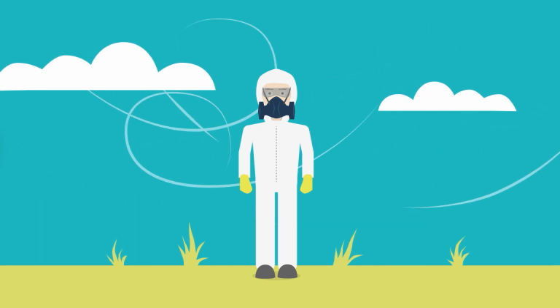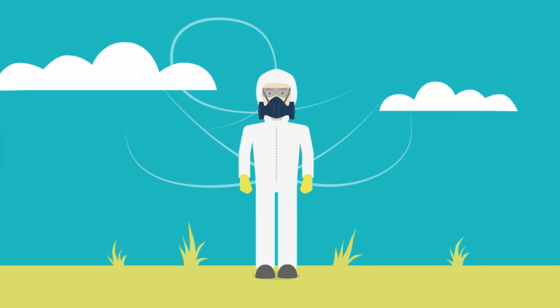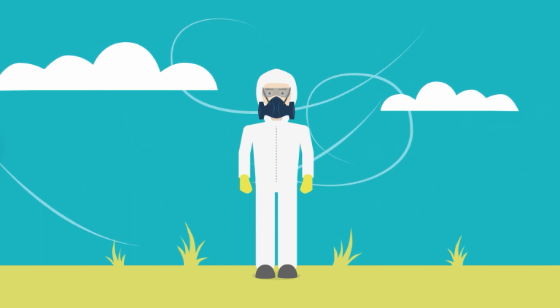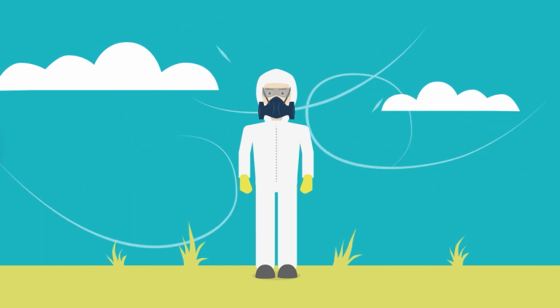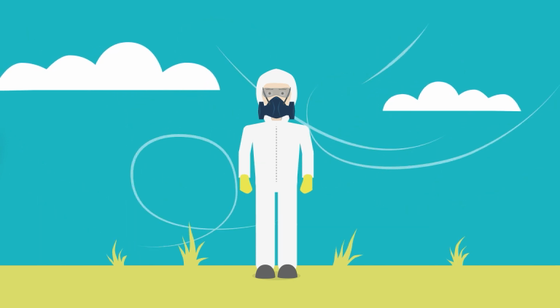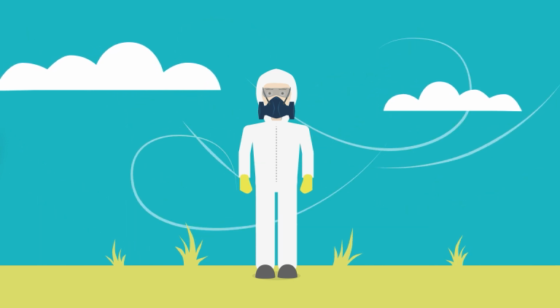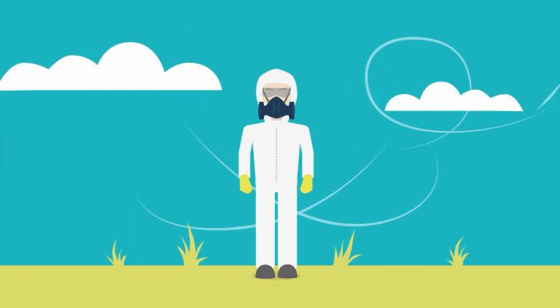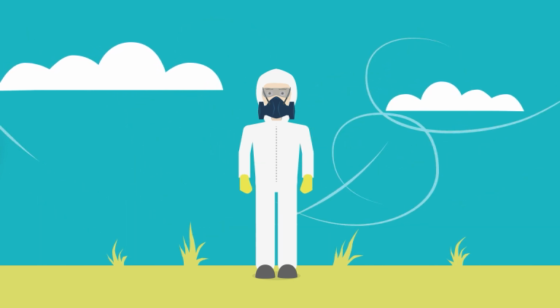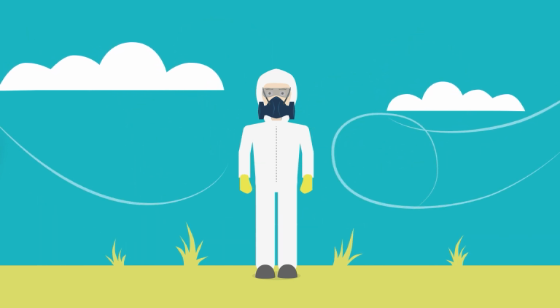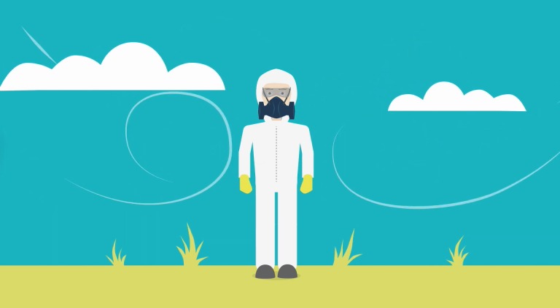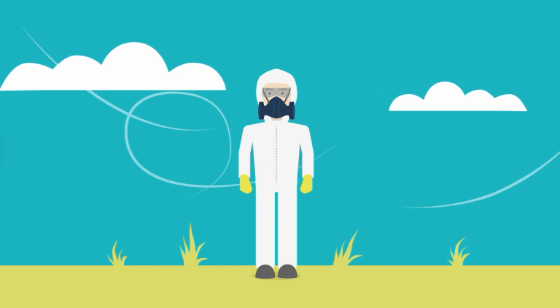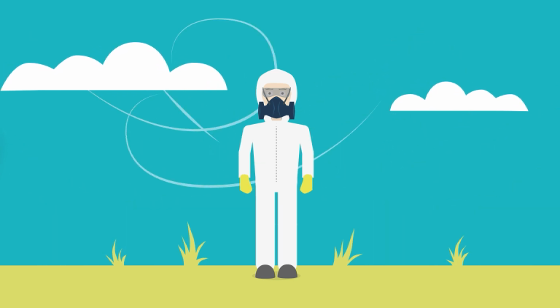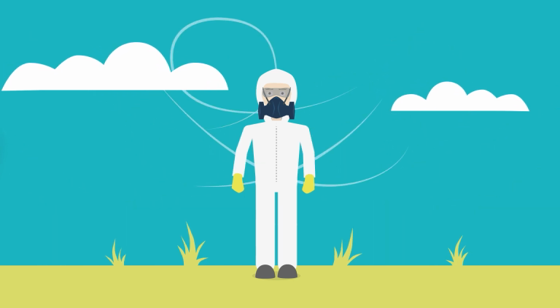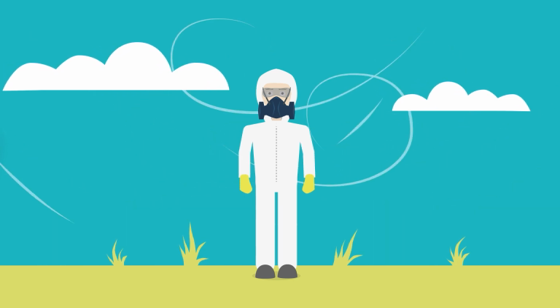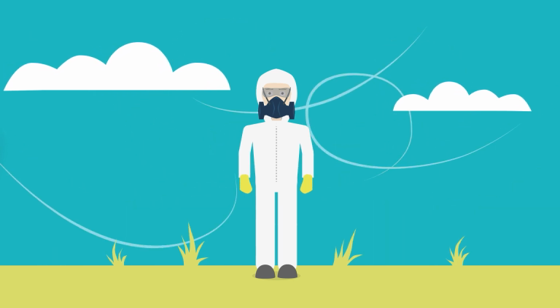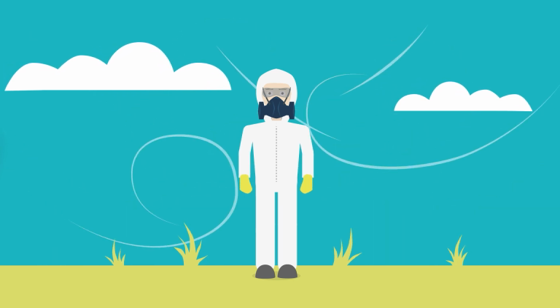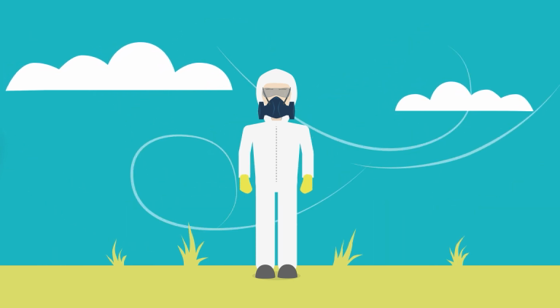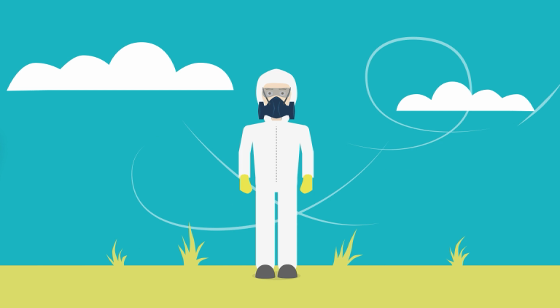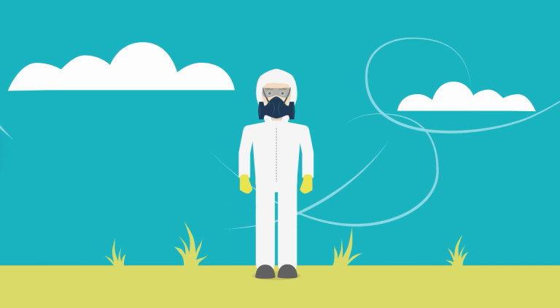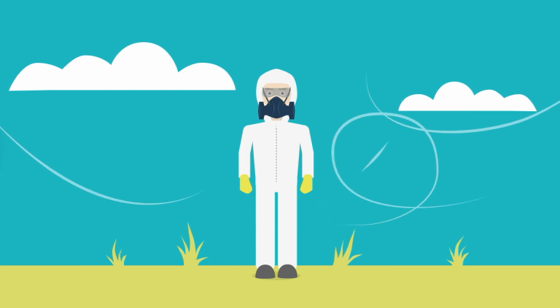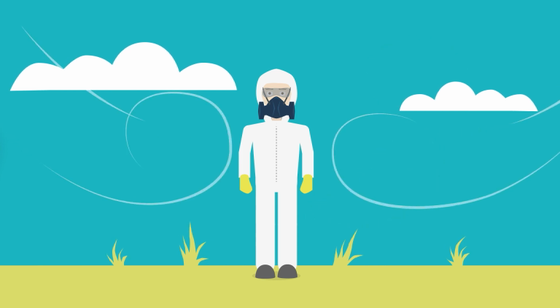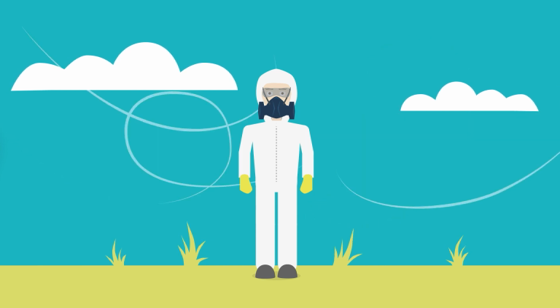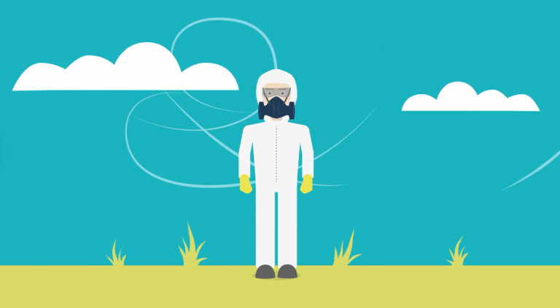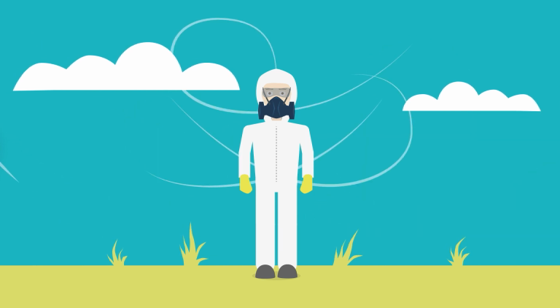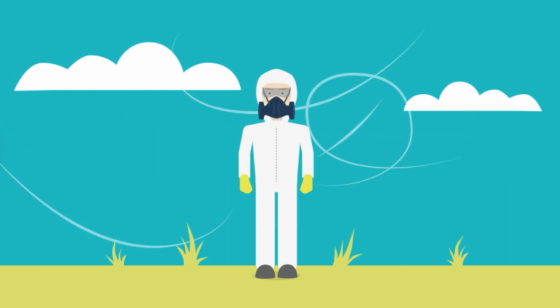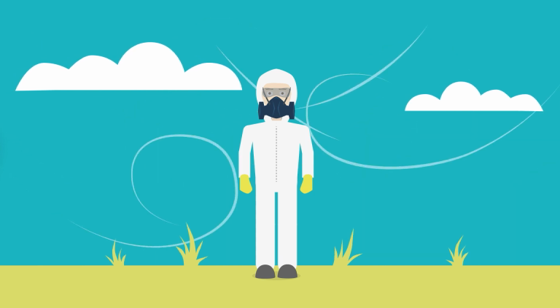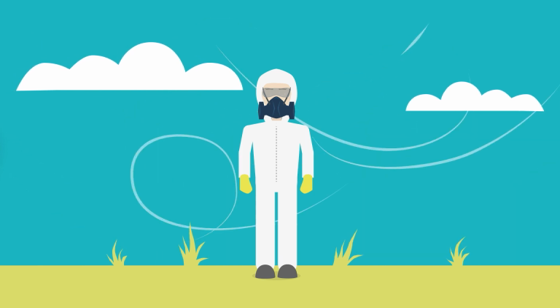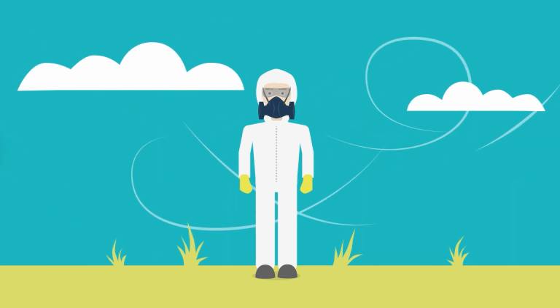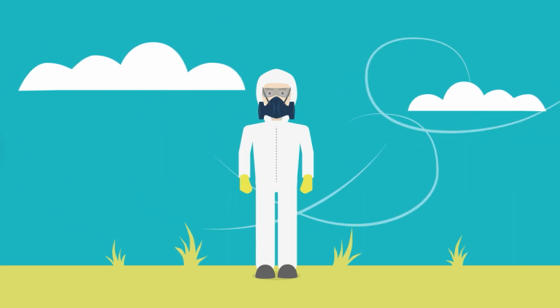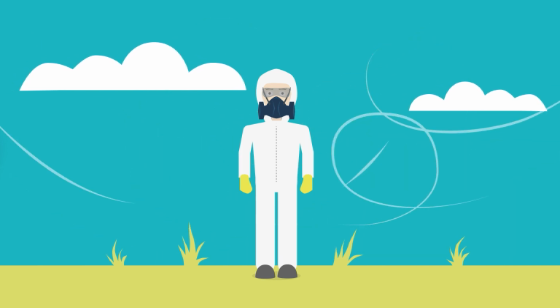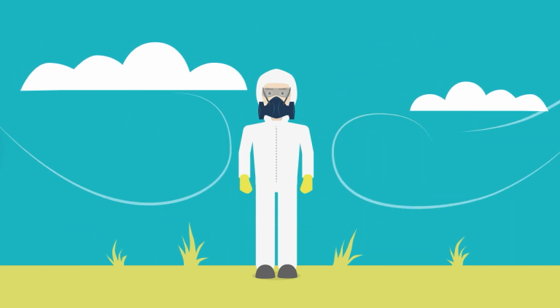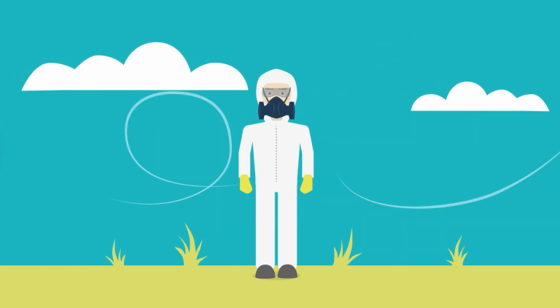Wear the appropriate PPE, including gloves, spray suit and a protective face mask.